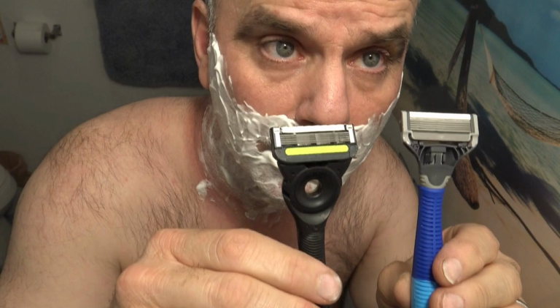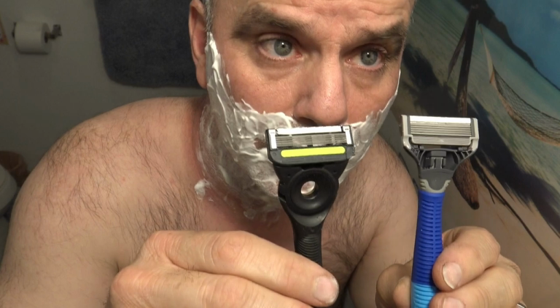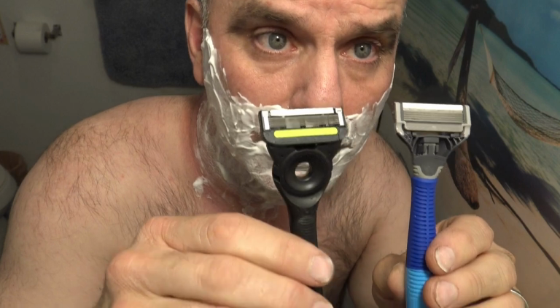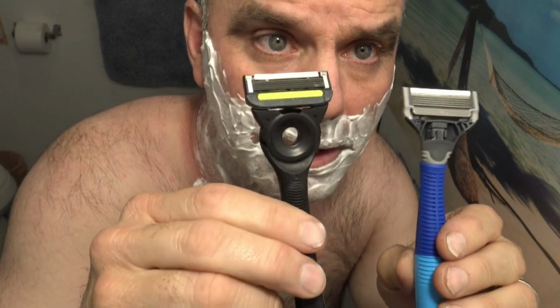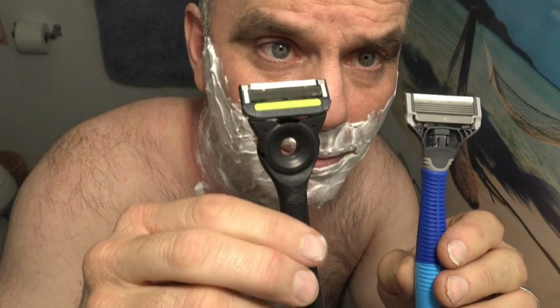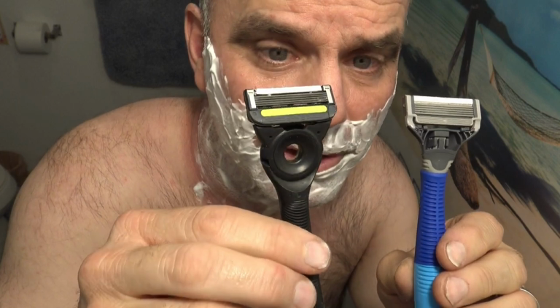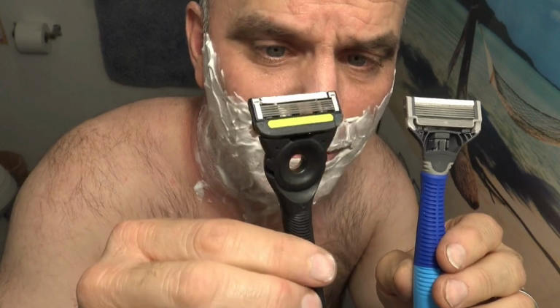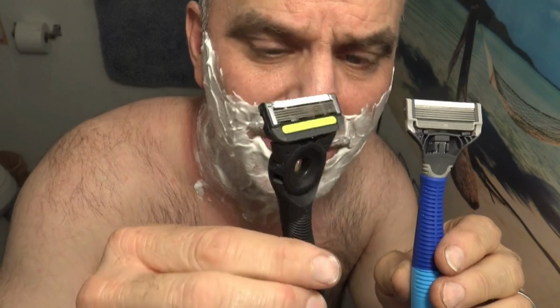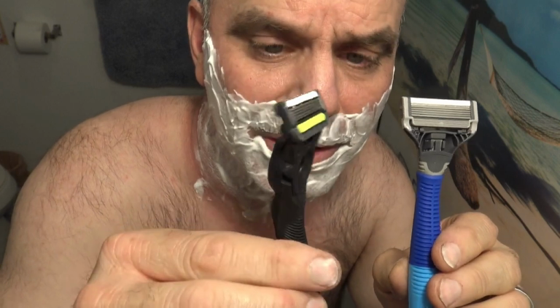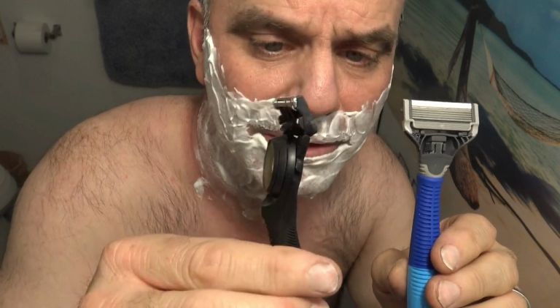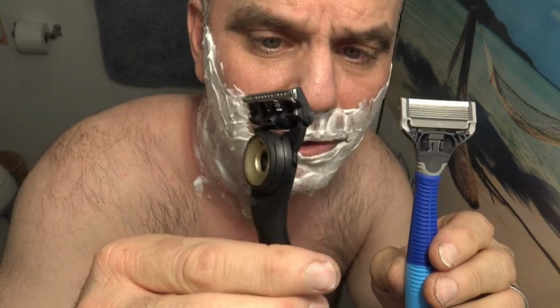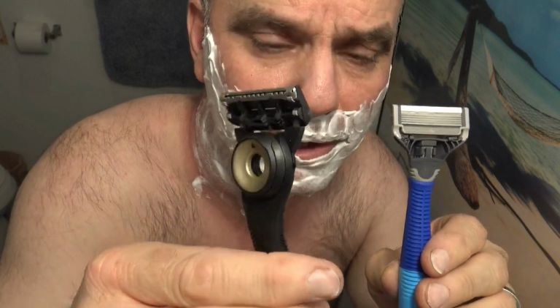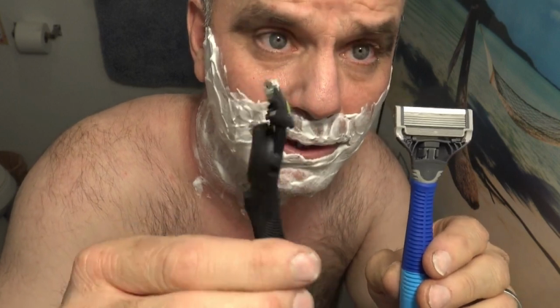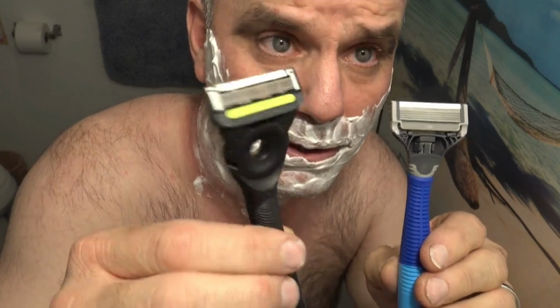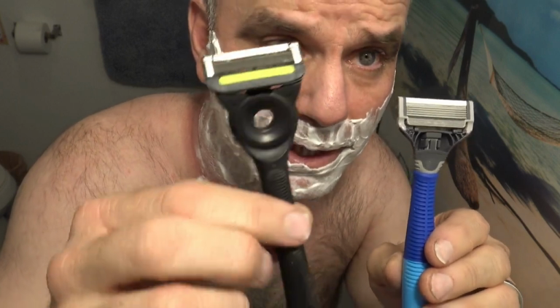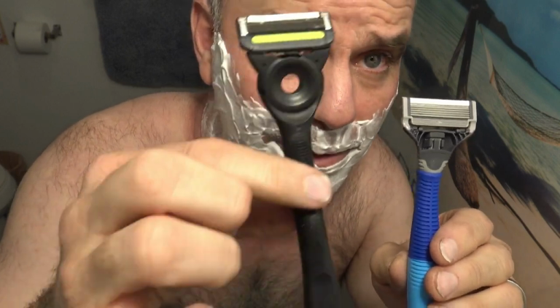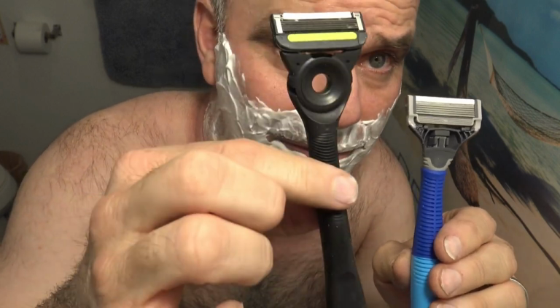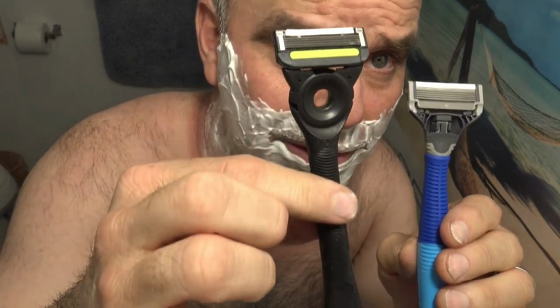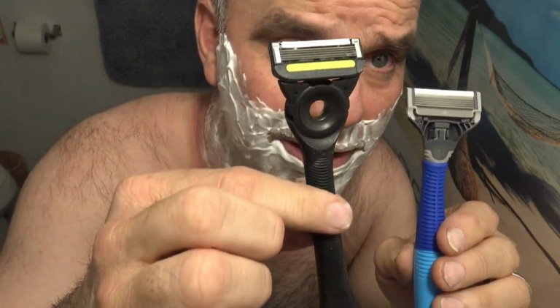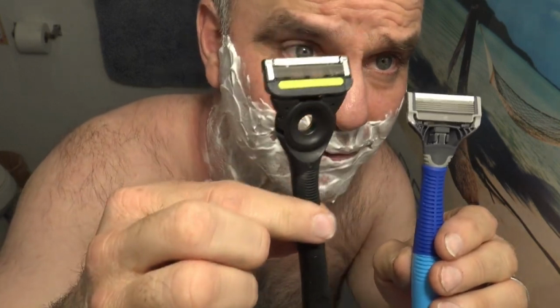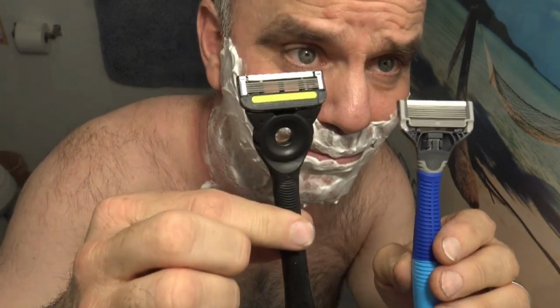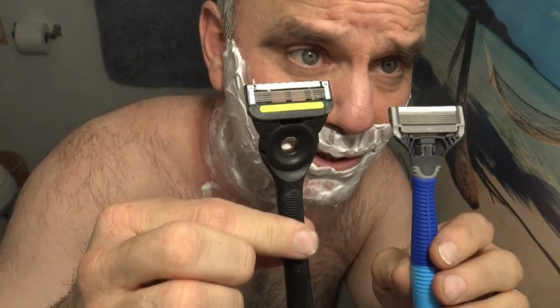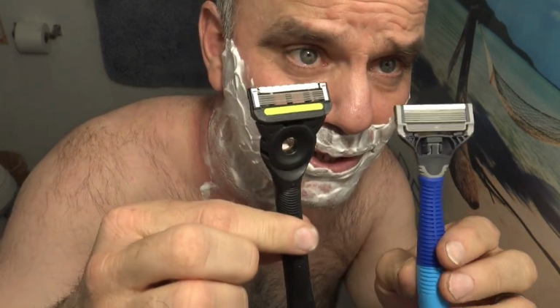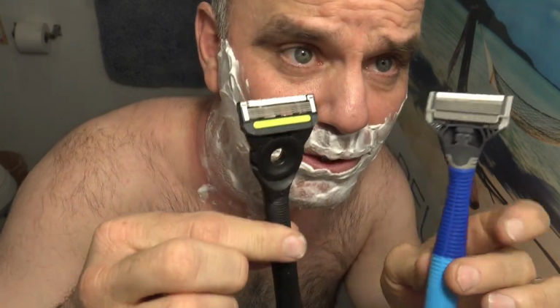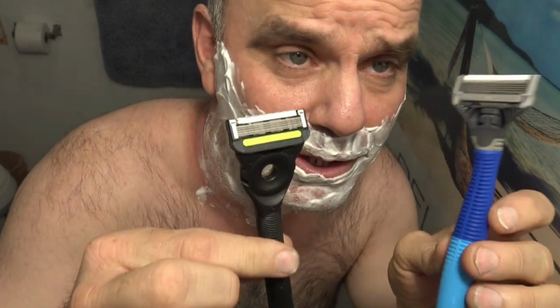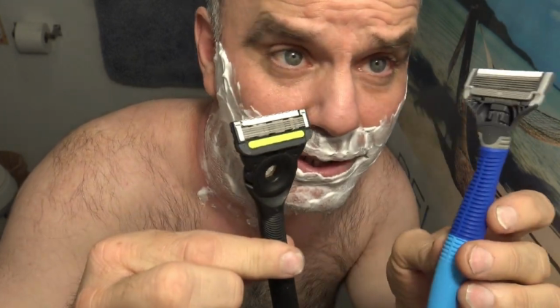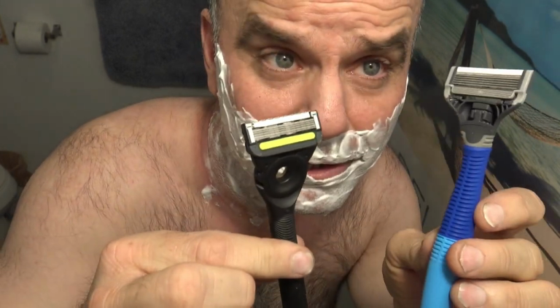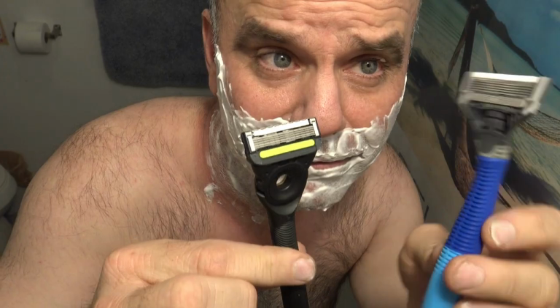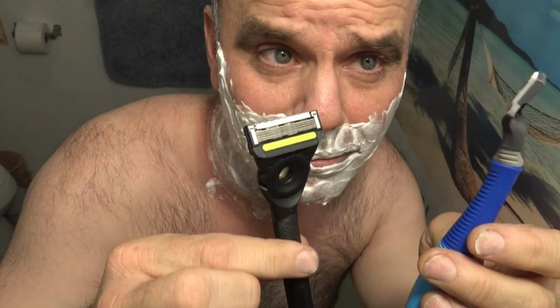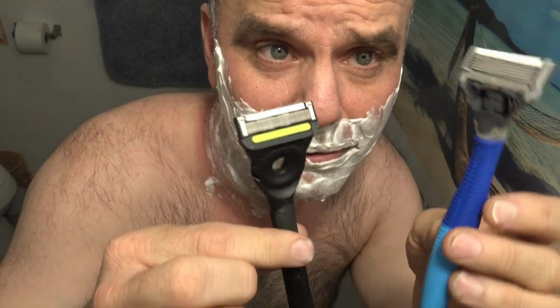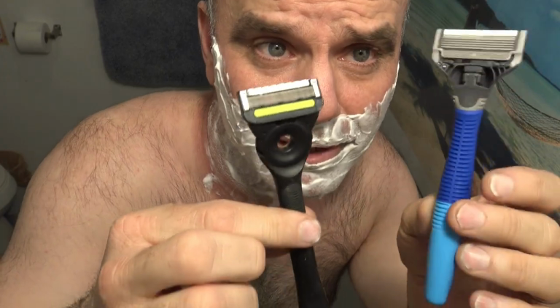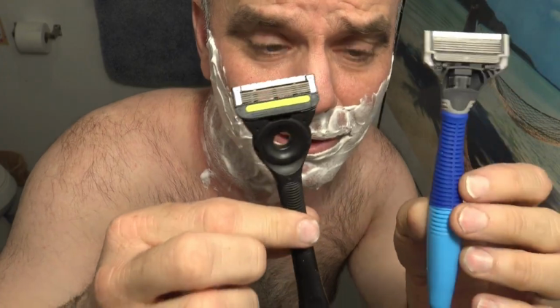Today I'm going to be comparing the Gillette Labs Exfoliating 5-Blade Razor to the Harry's 5-Blade Razor.